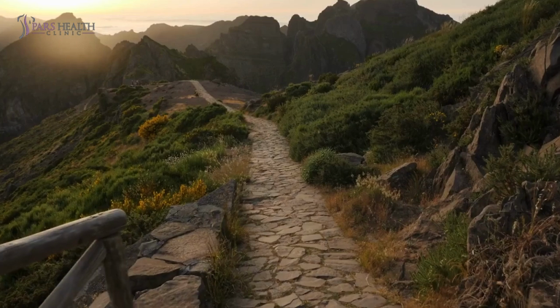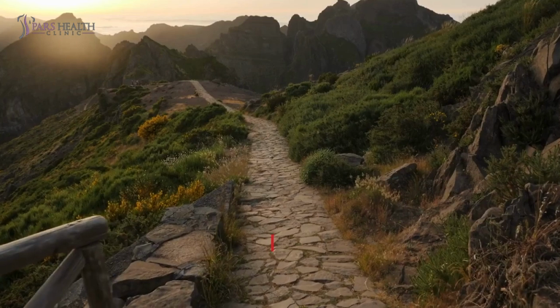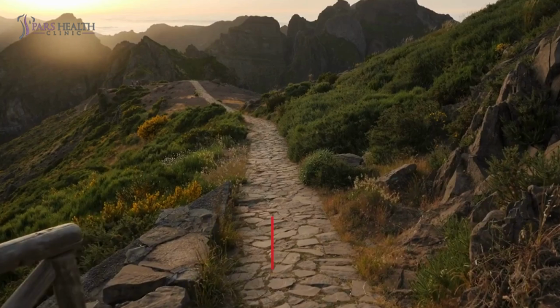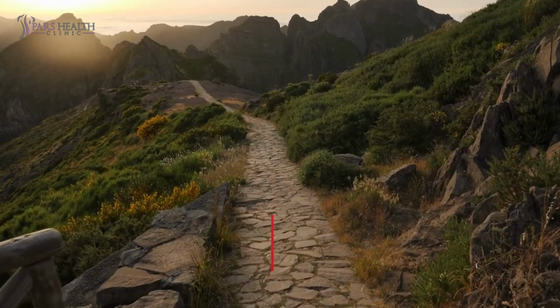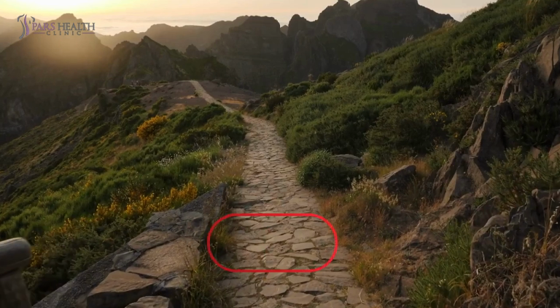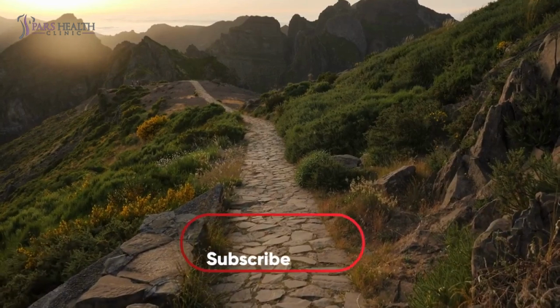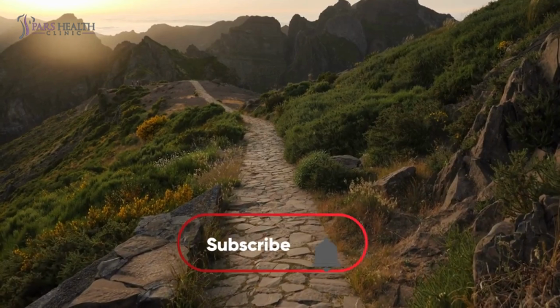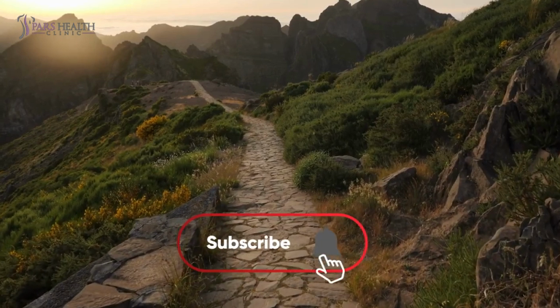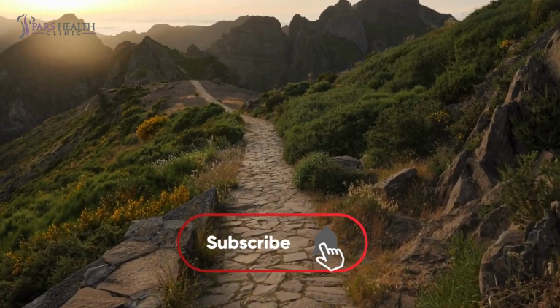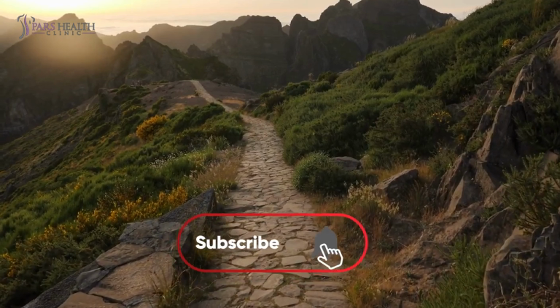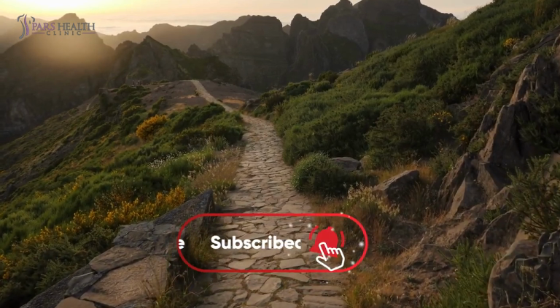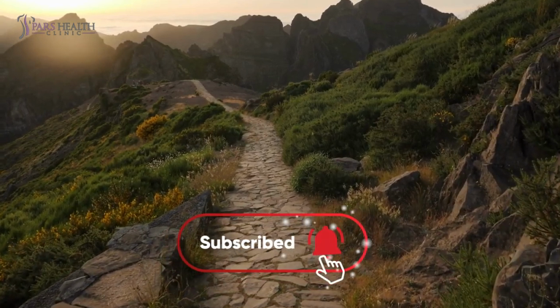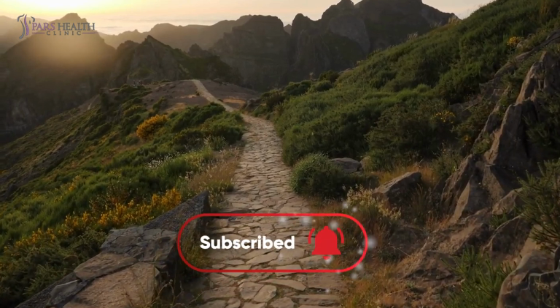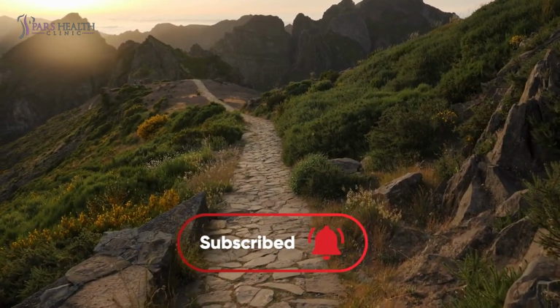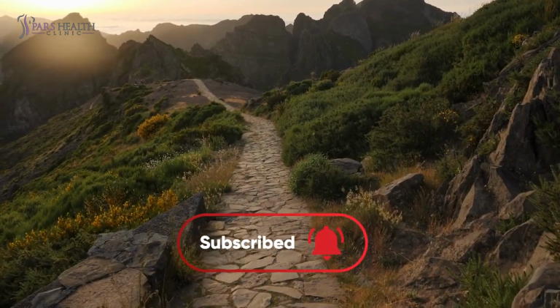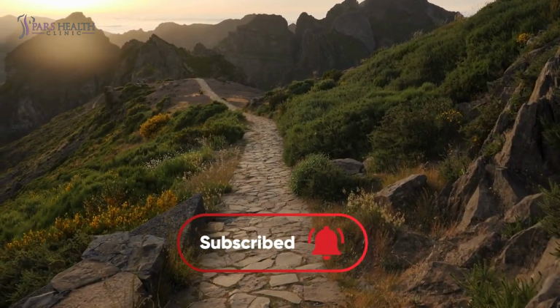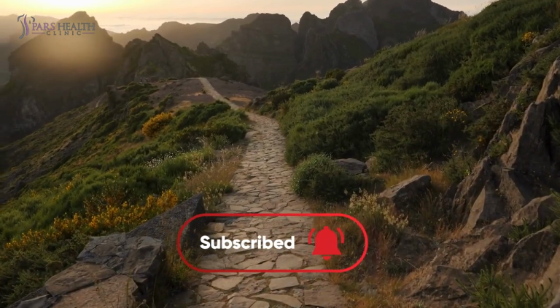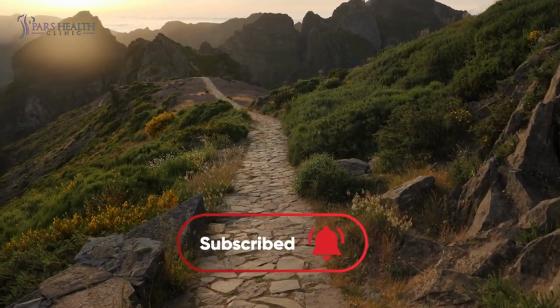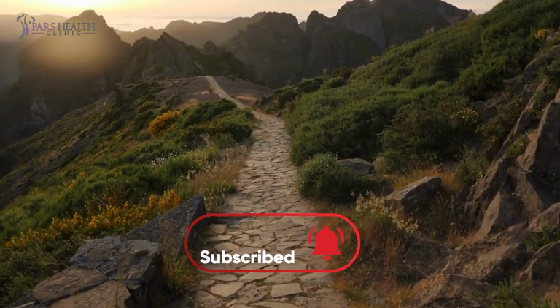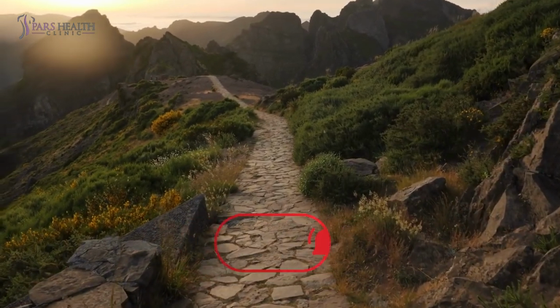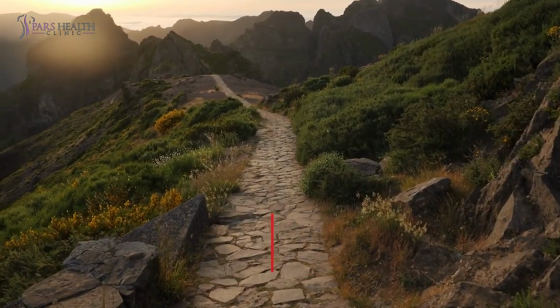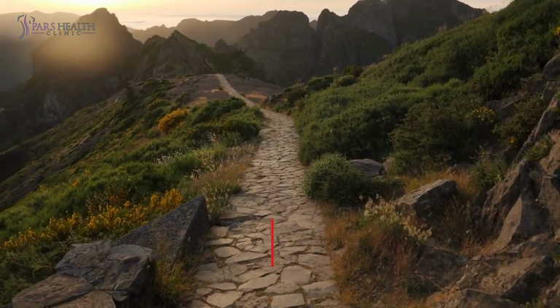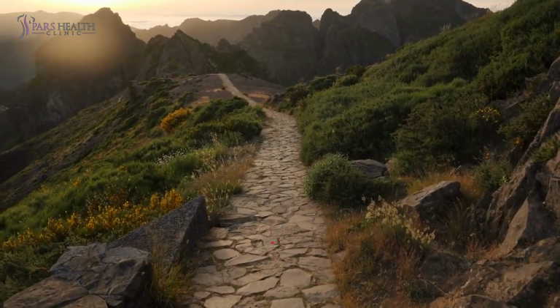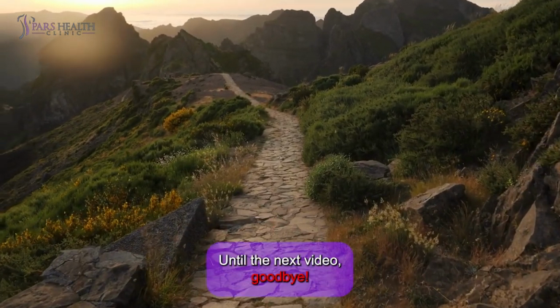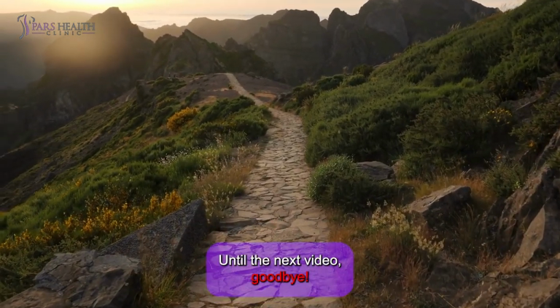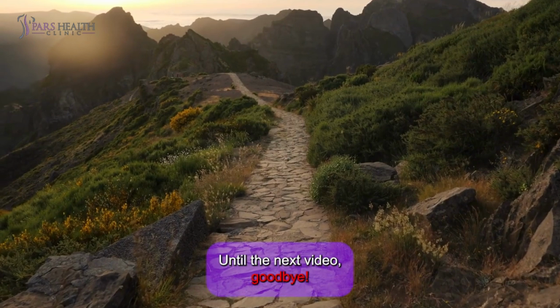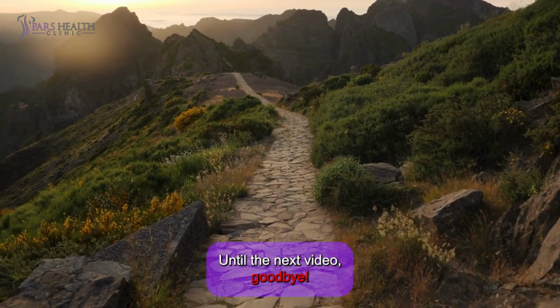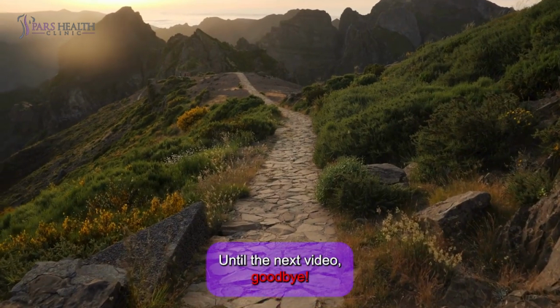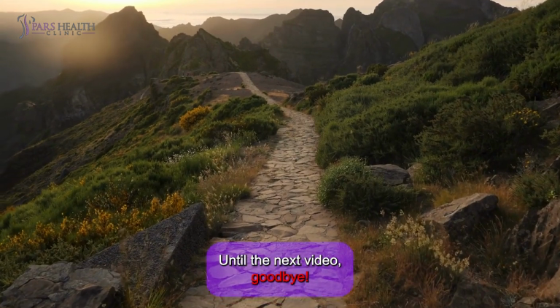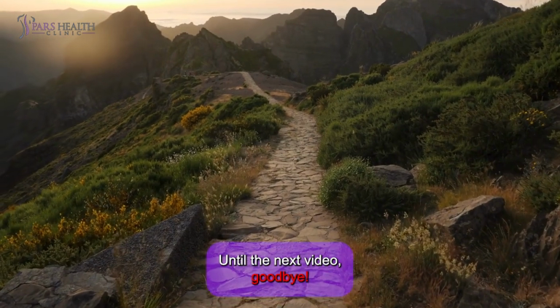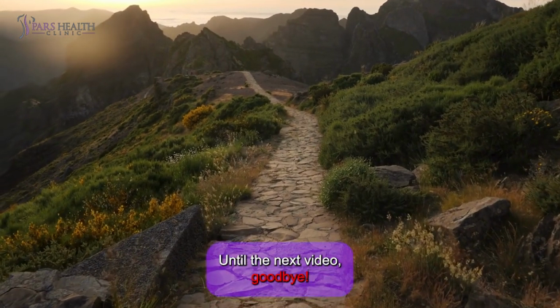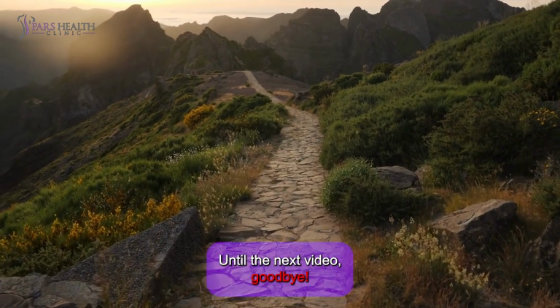Don't forget to like and subscribe to our channel, and also check out the video on the end screen. Until the next video, goodbye!